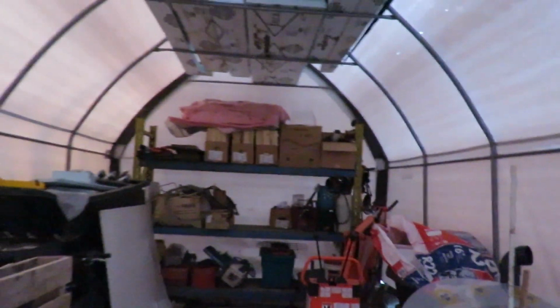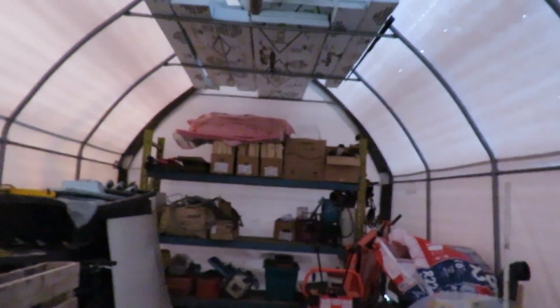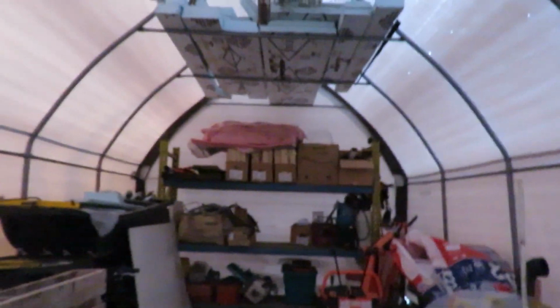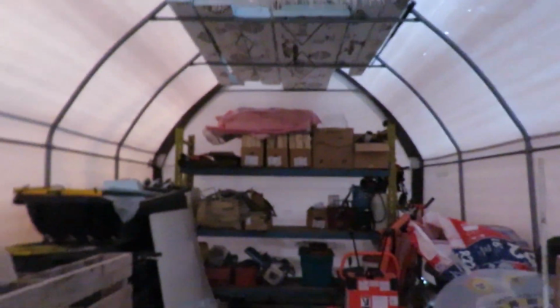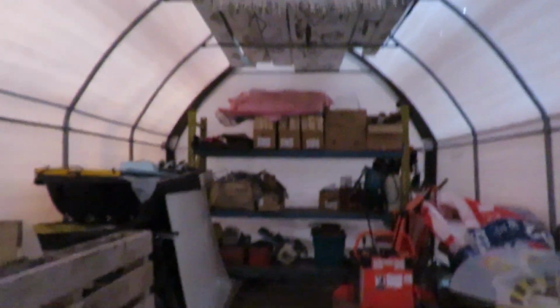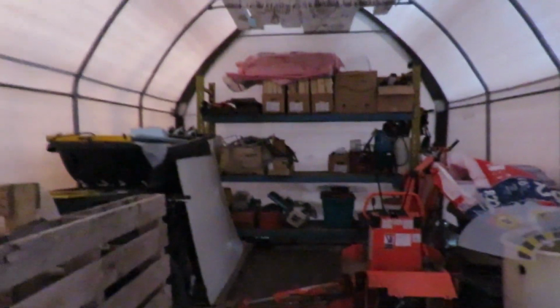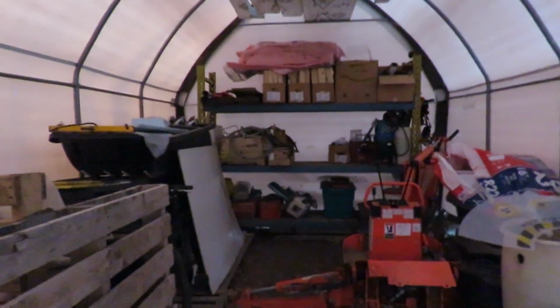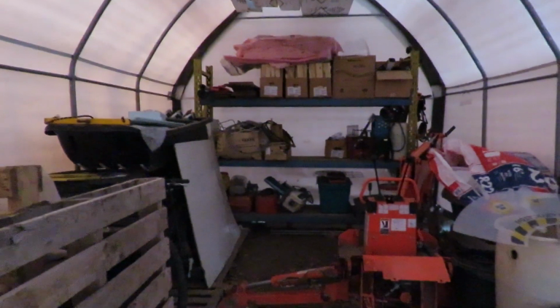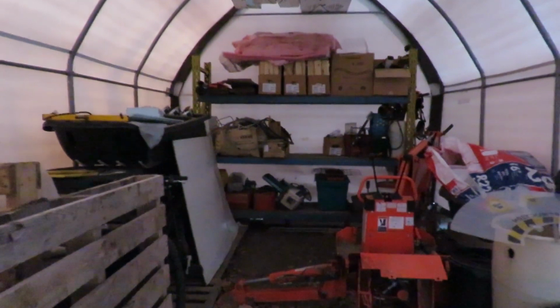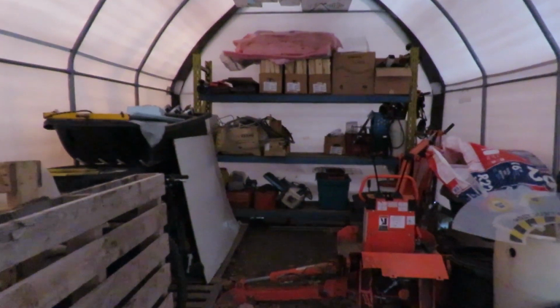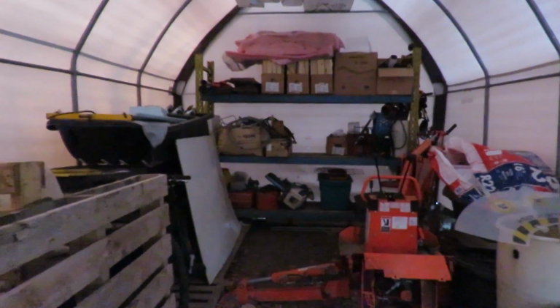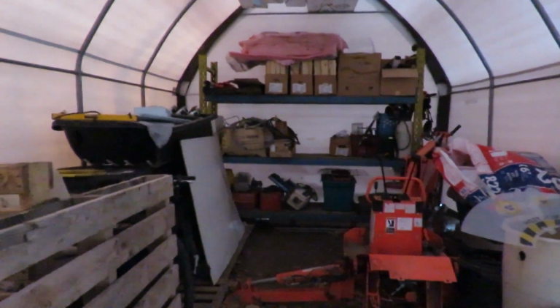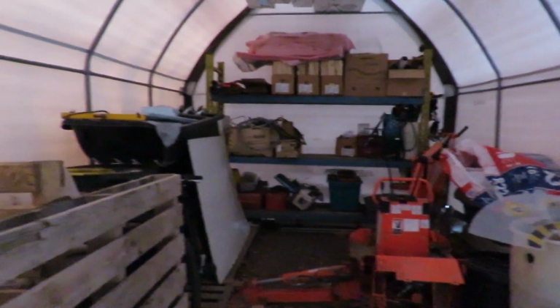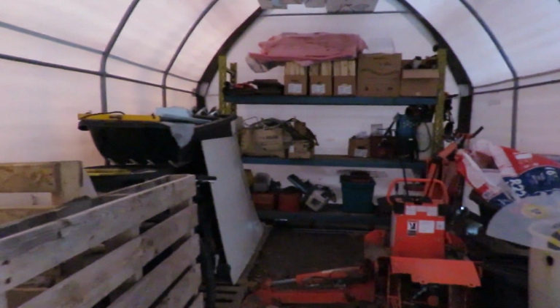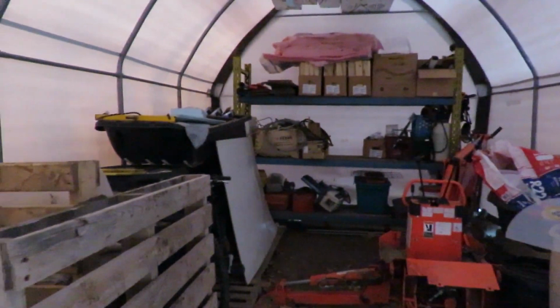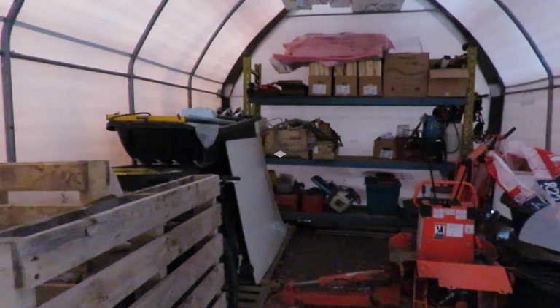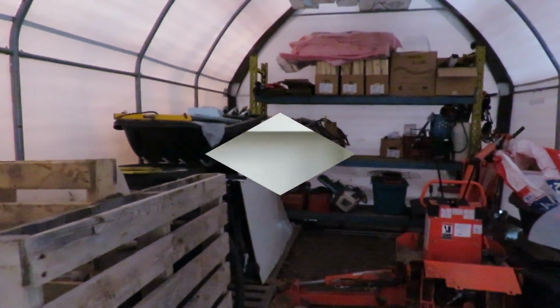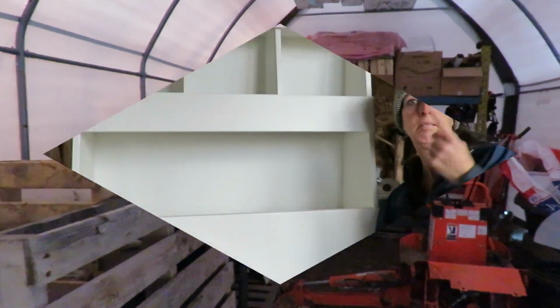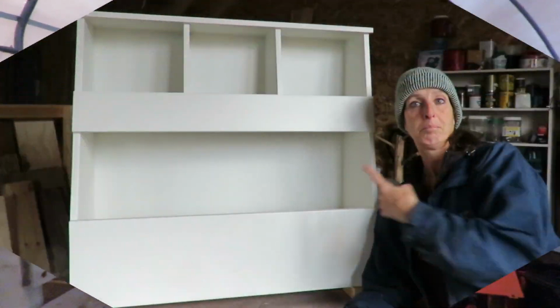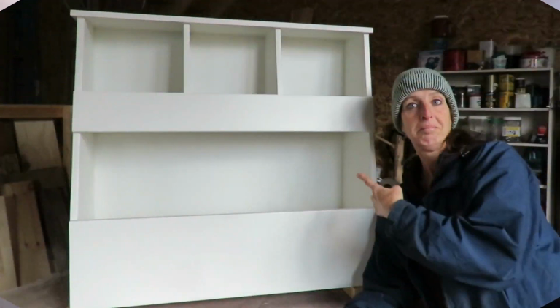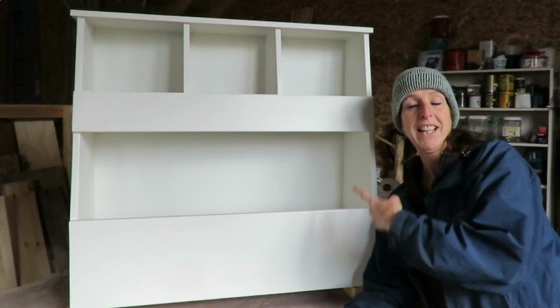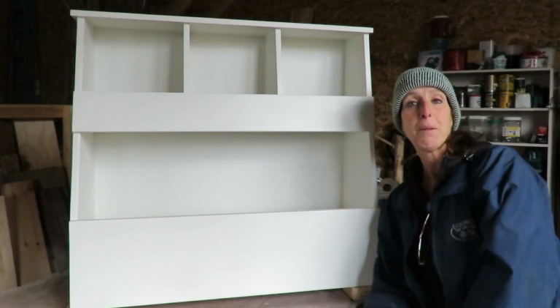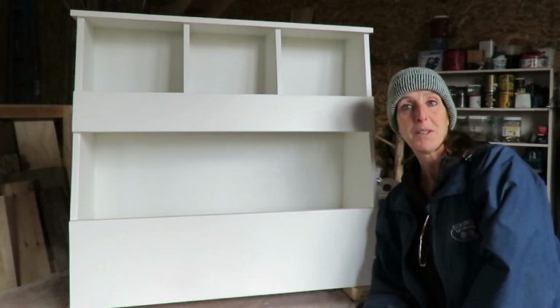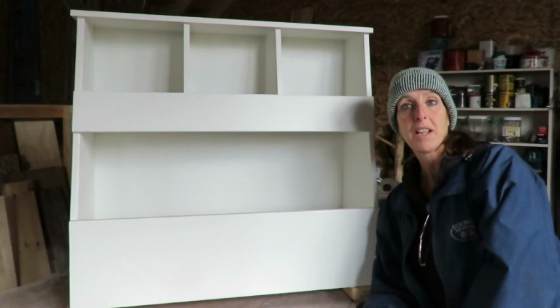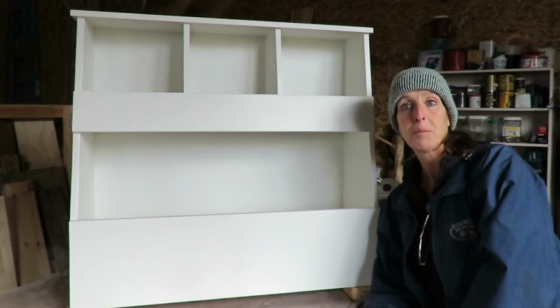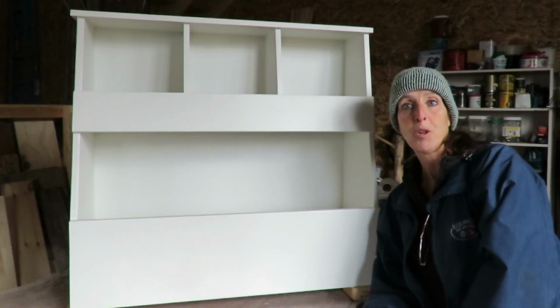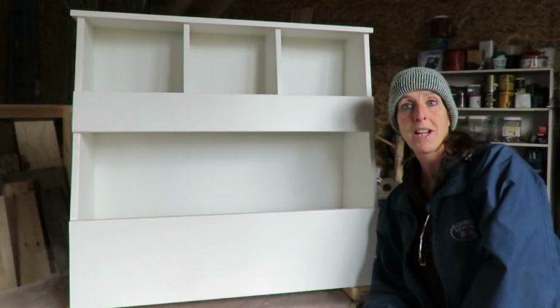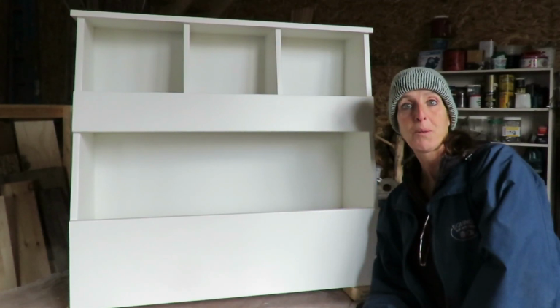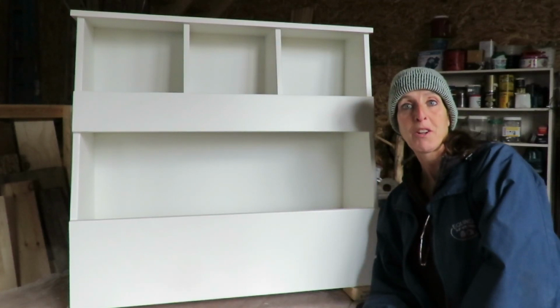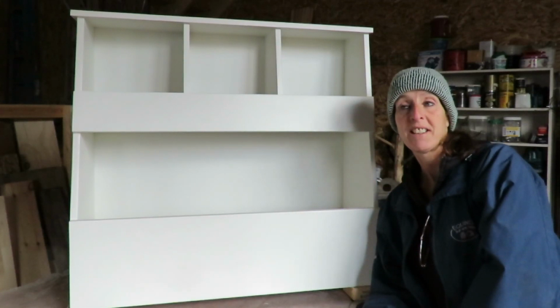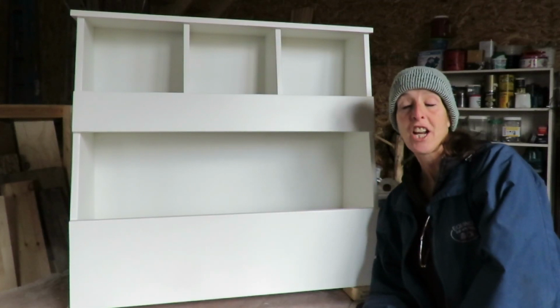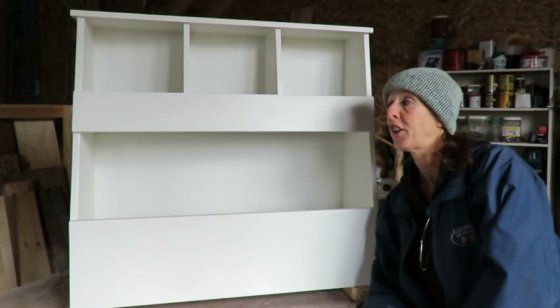You can never have too much storage. And I built this awesome toy box for my grandson Carter.